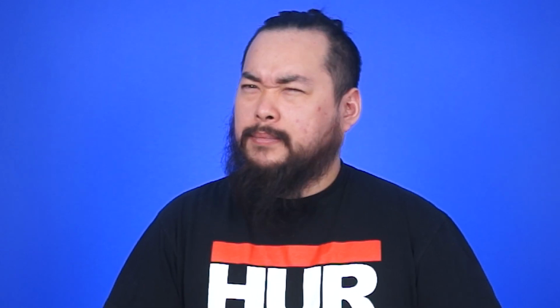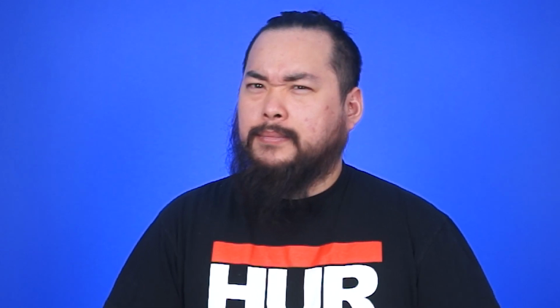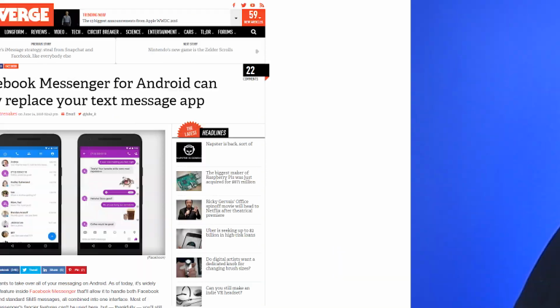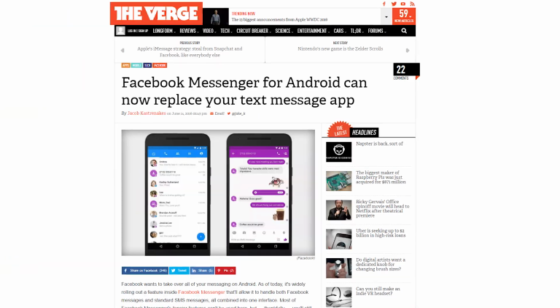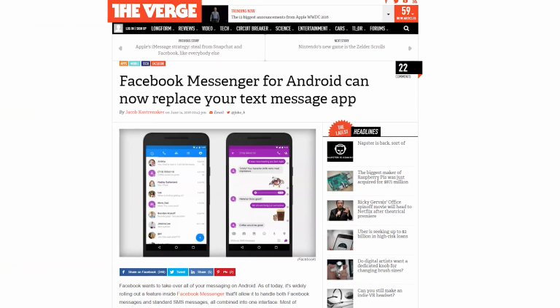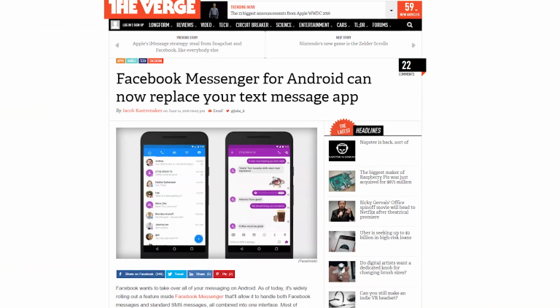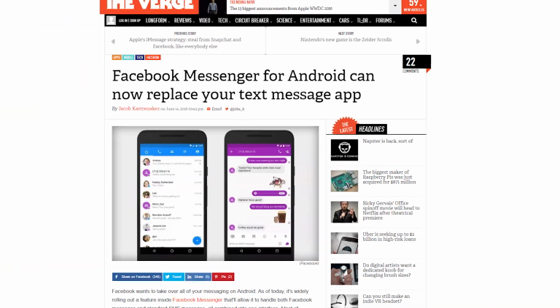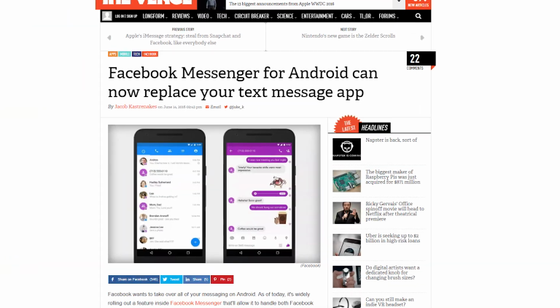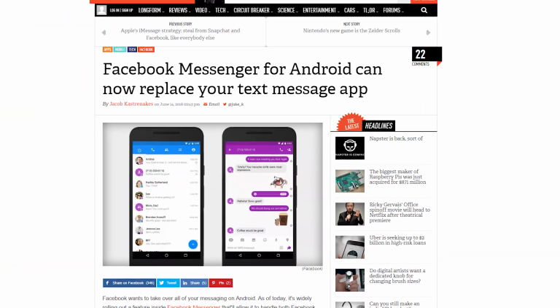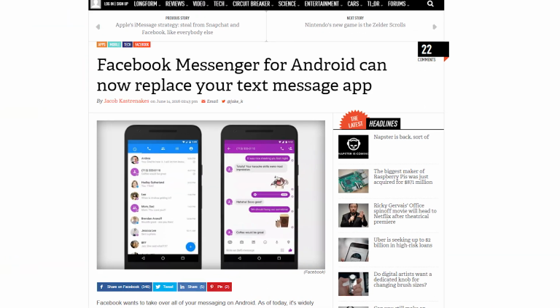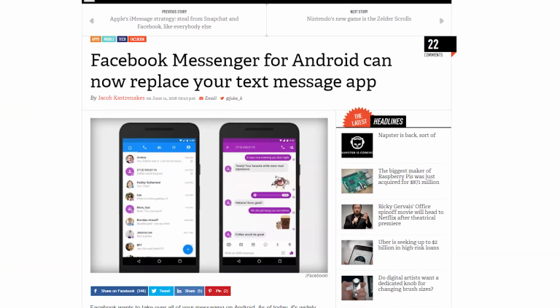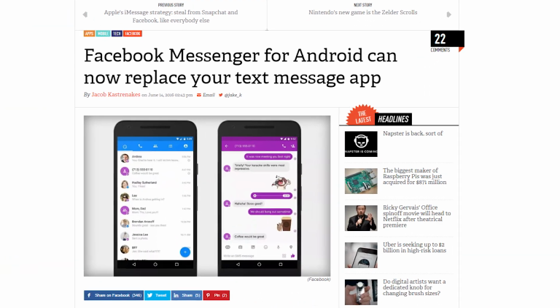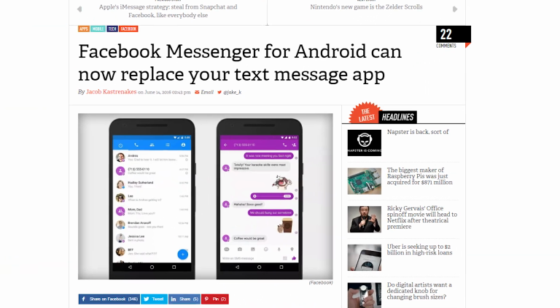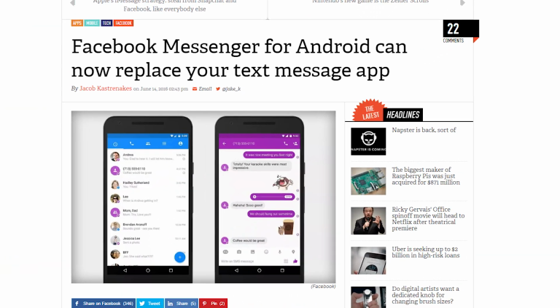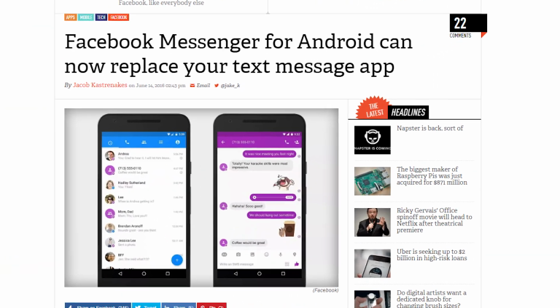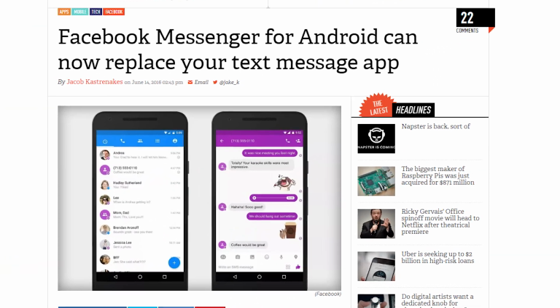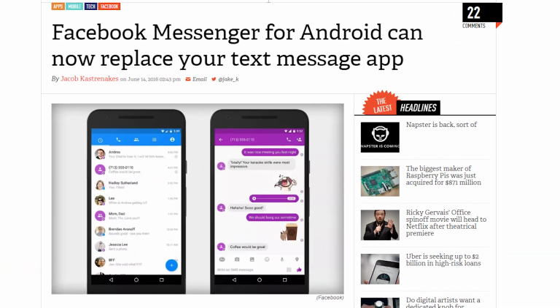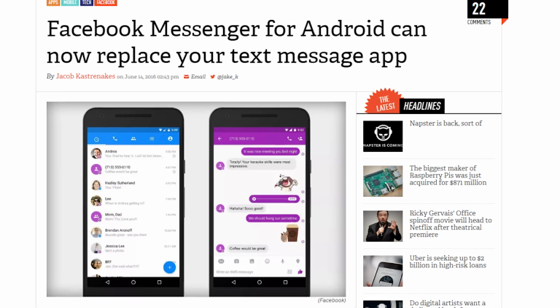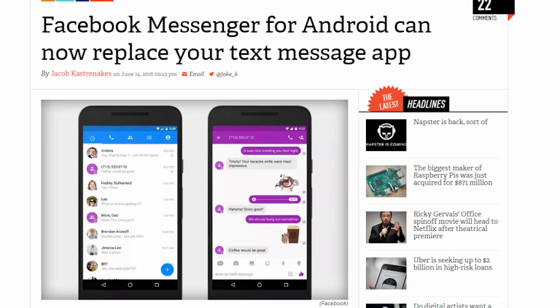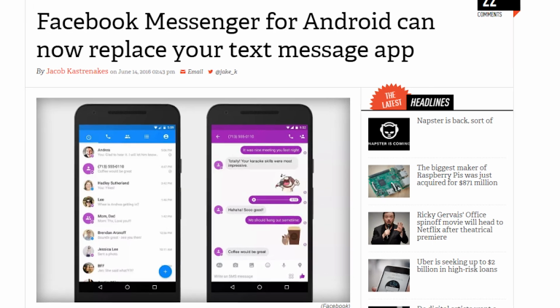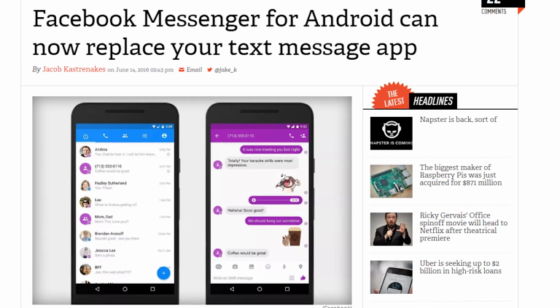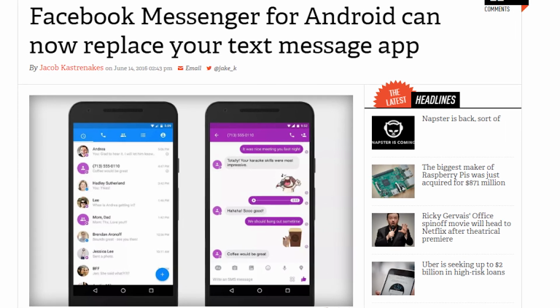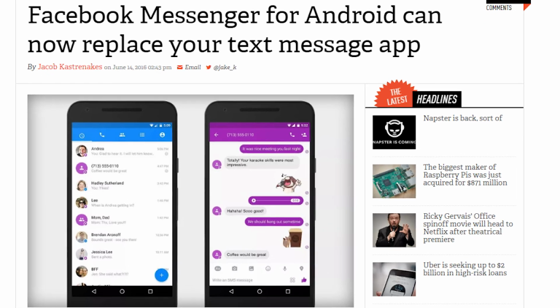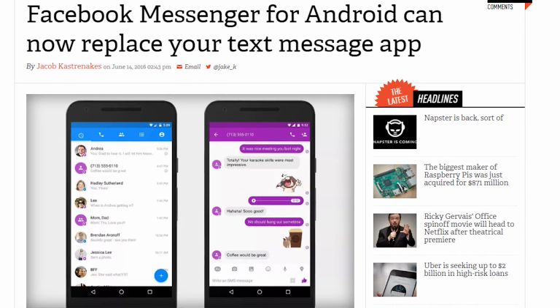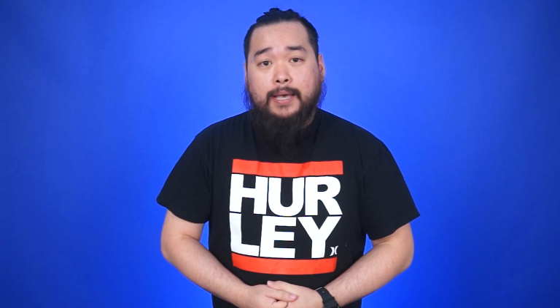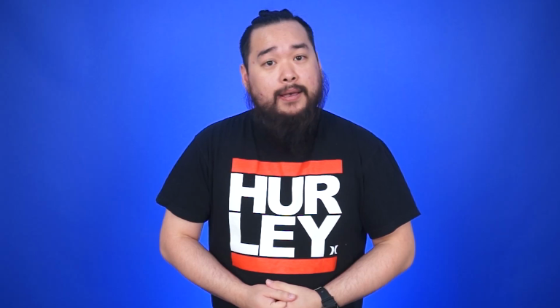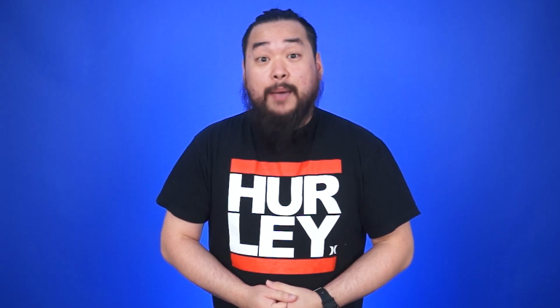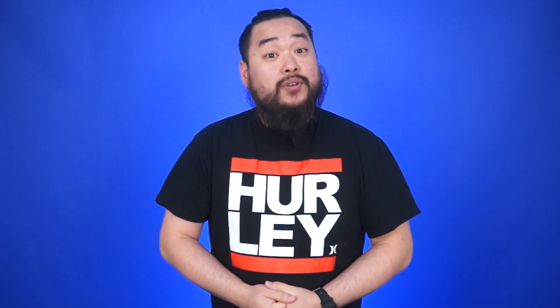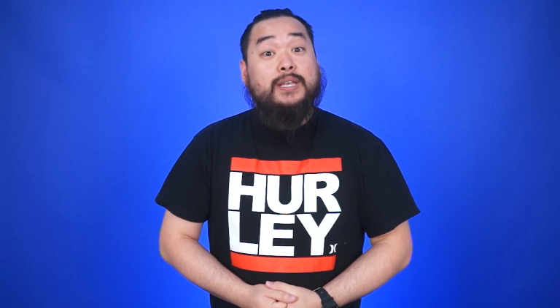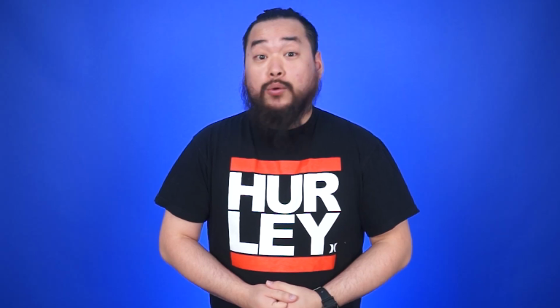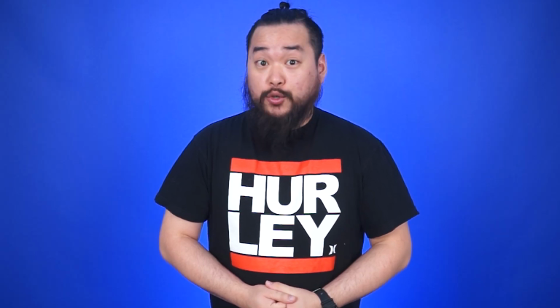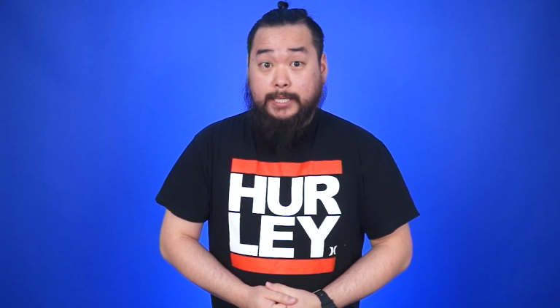The Facebook Messenger app for Android can now replace your texting app. I personally won't use it.